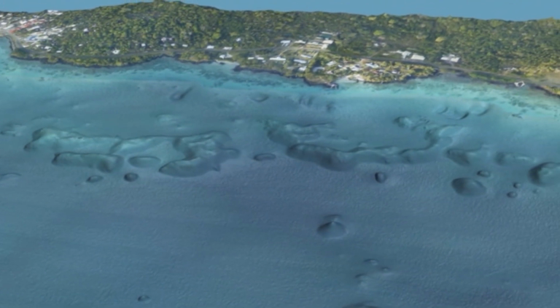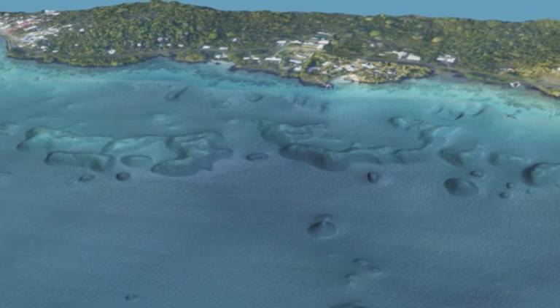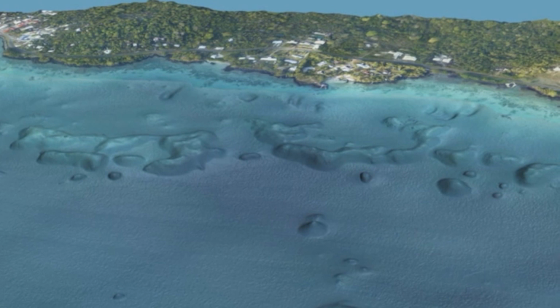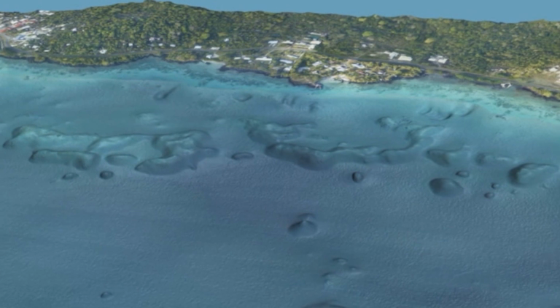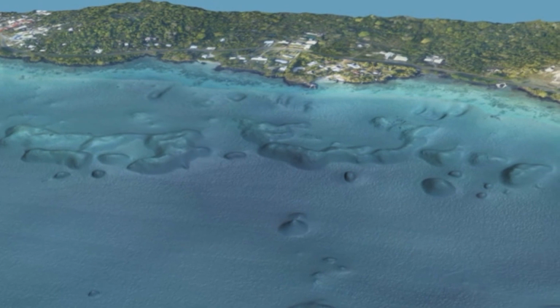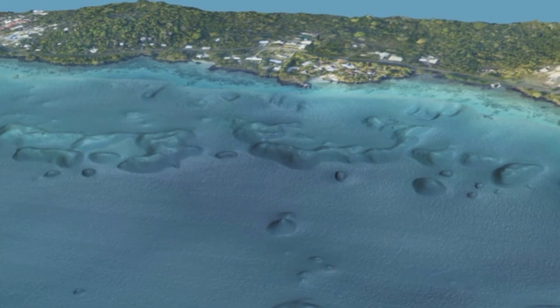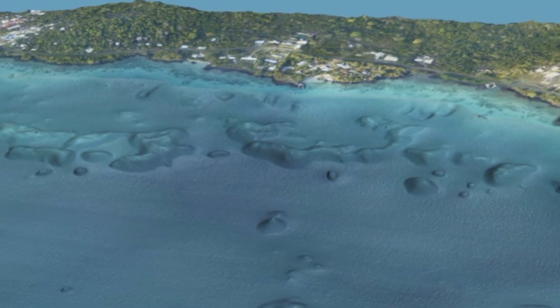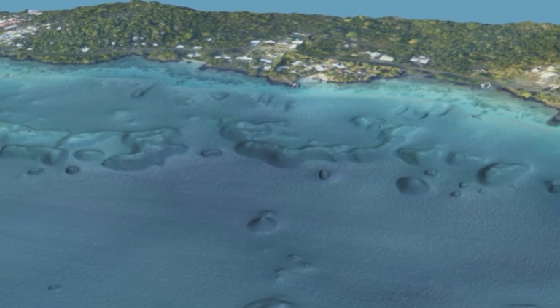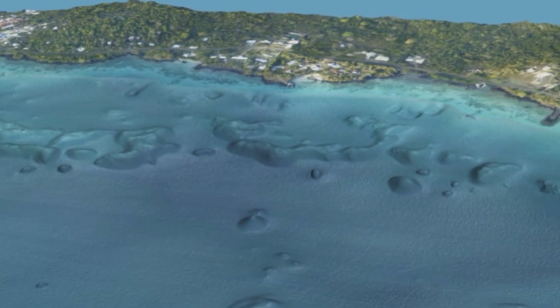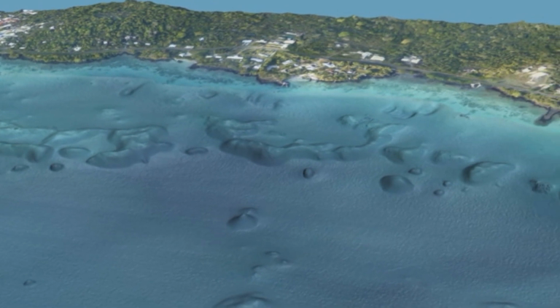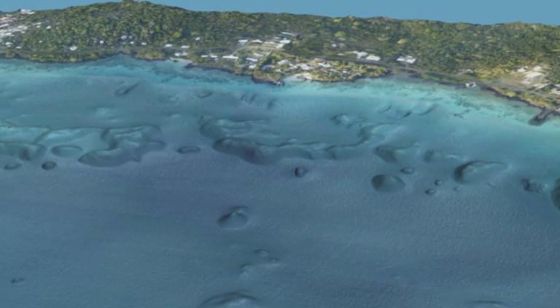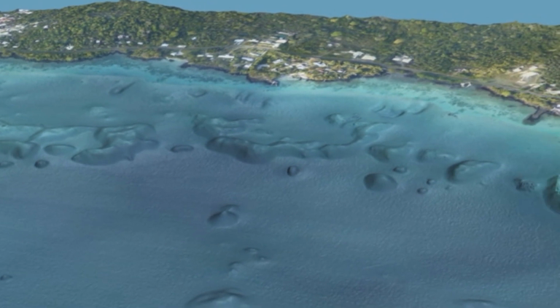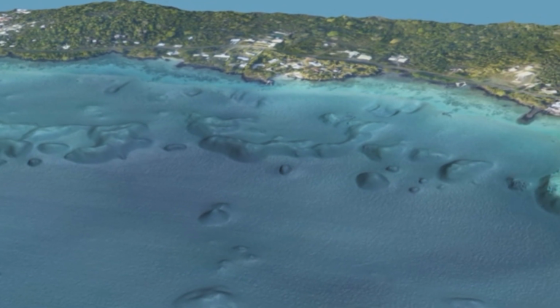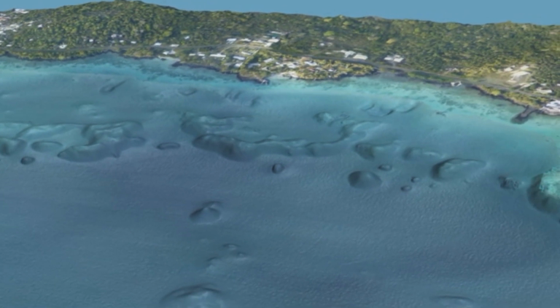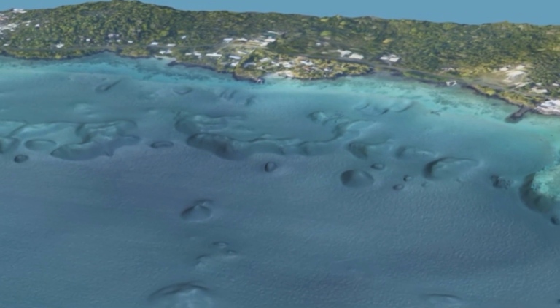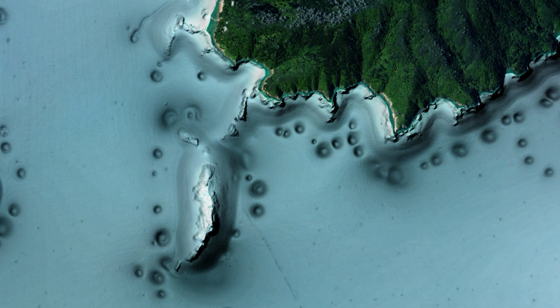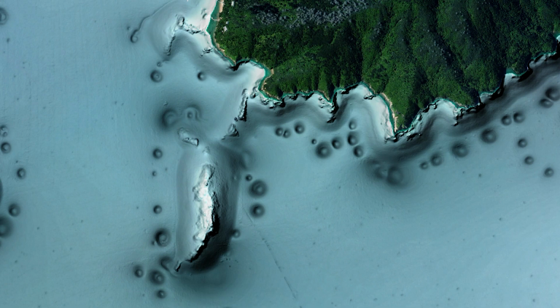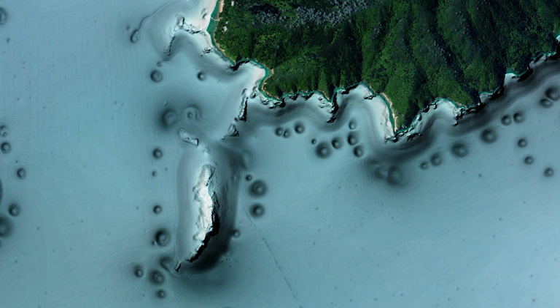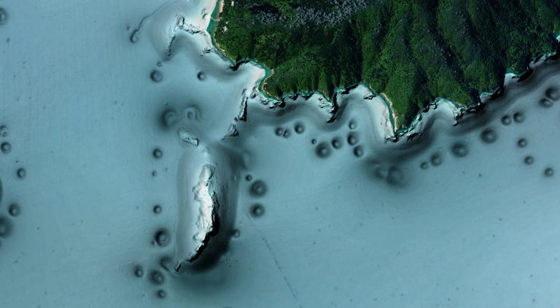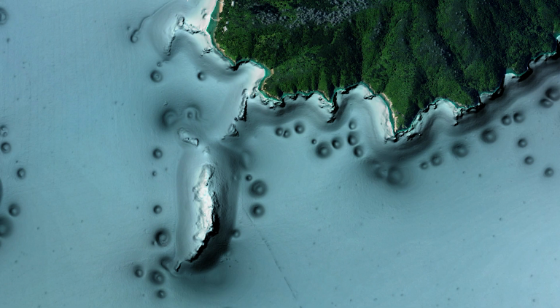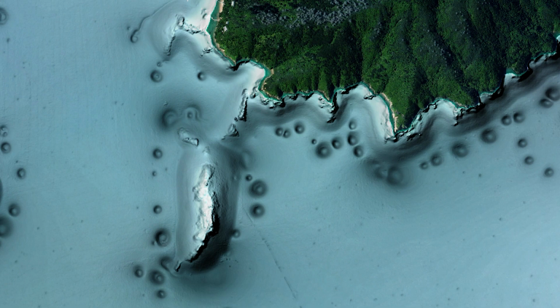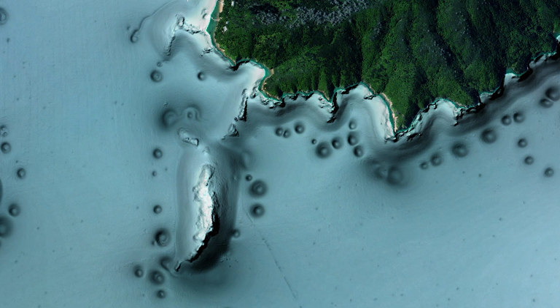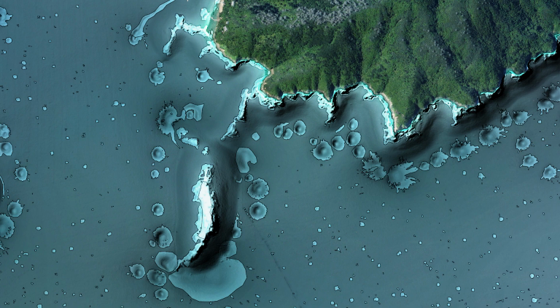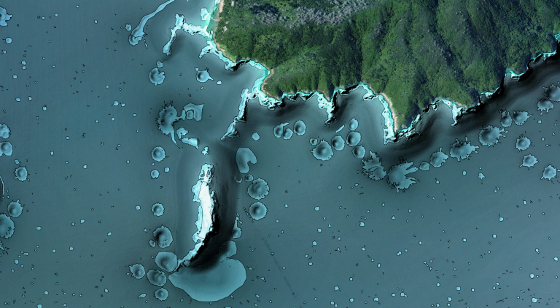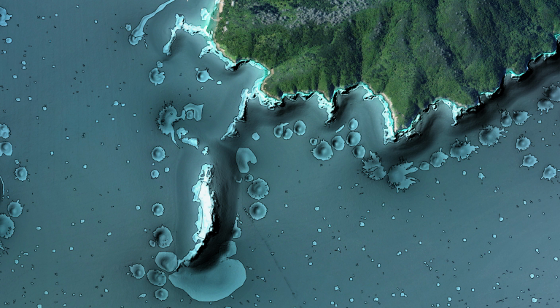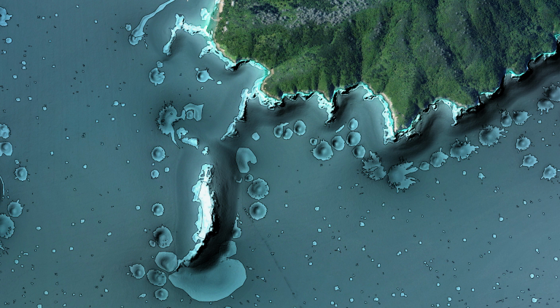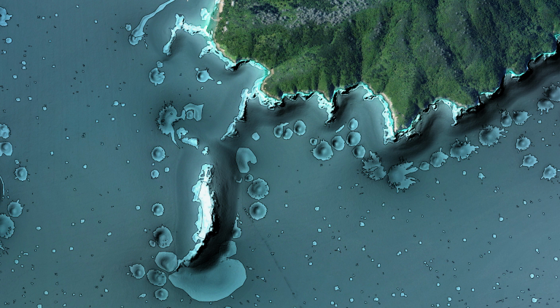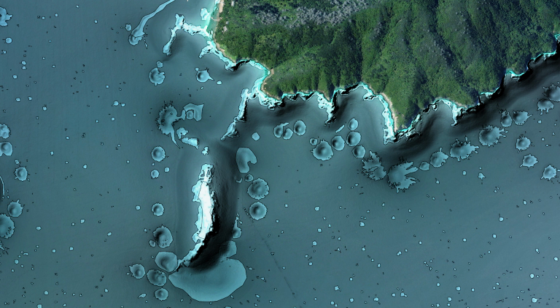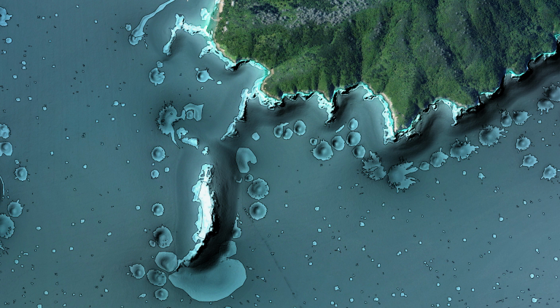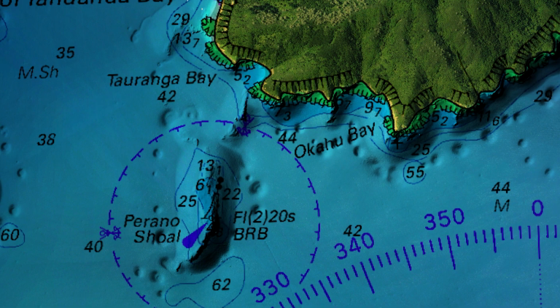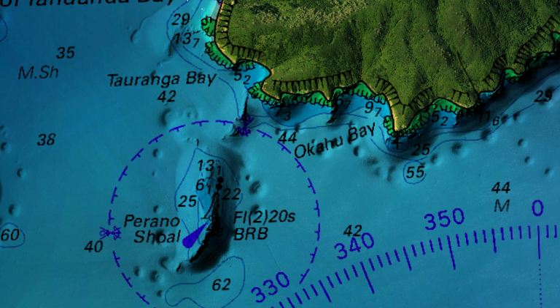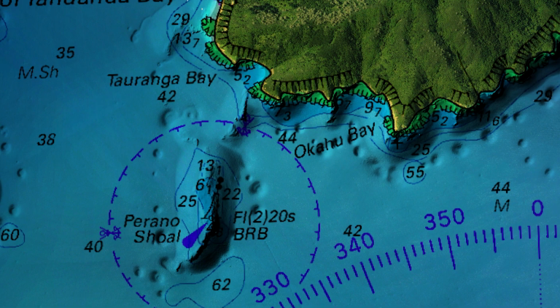New shapes emerge and new hazards are revealed, so the nautical charts can be updated, making navigation safer.